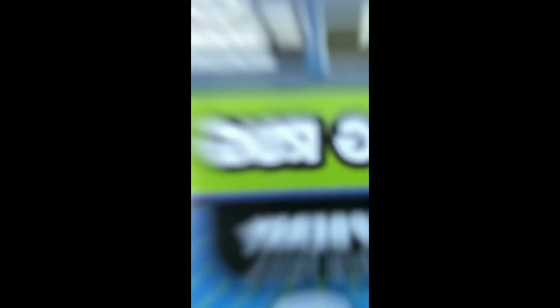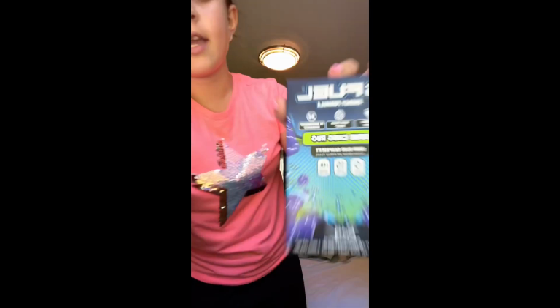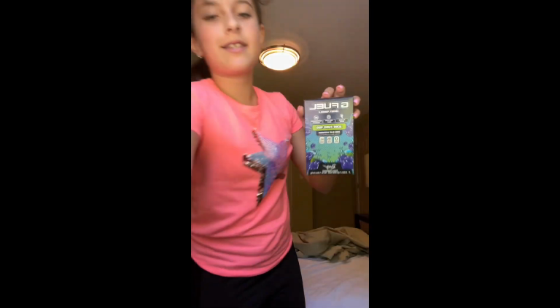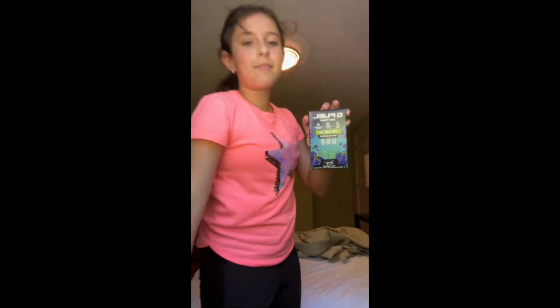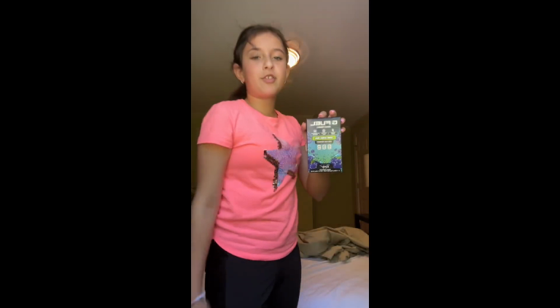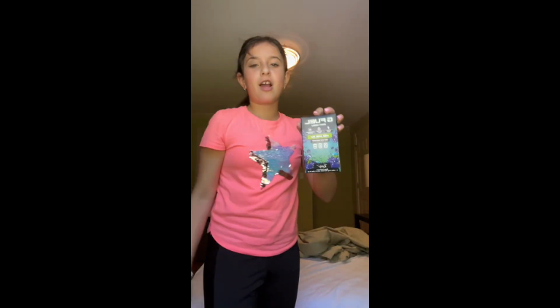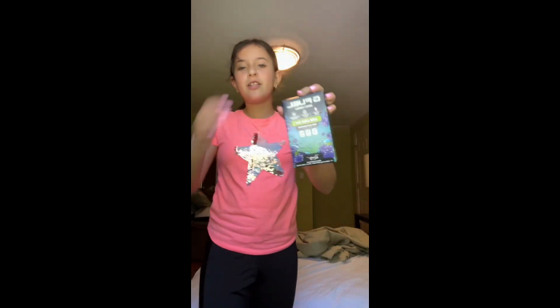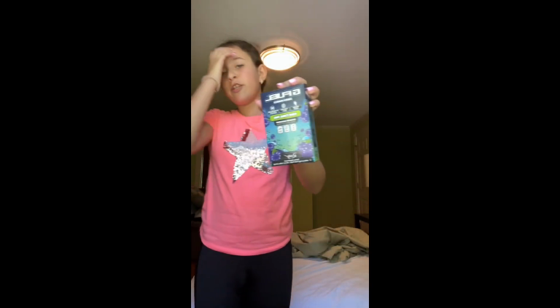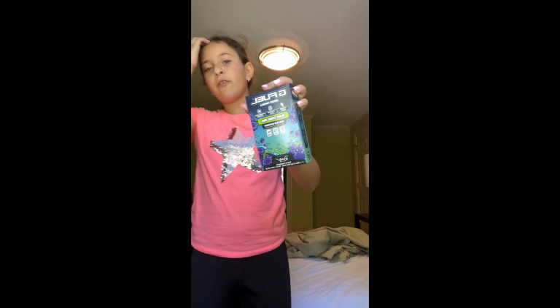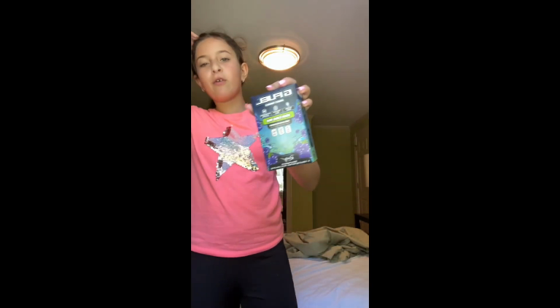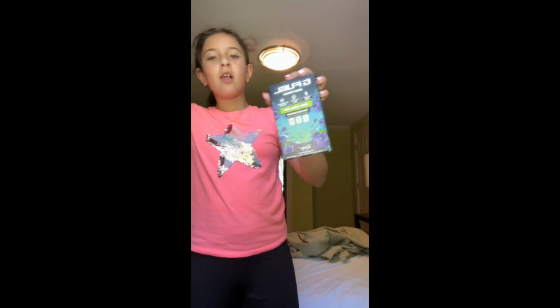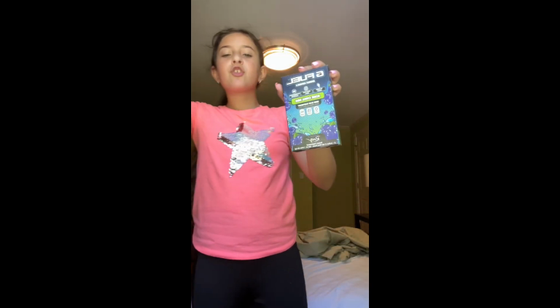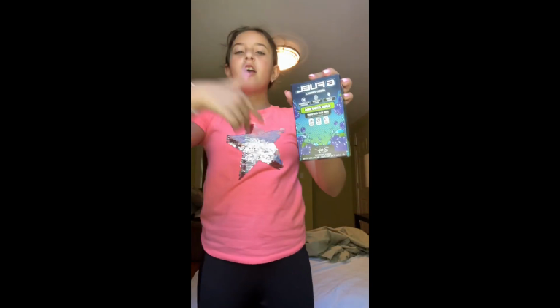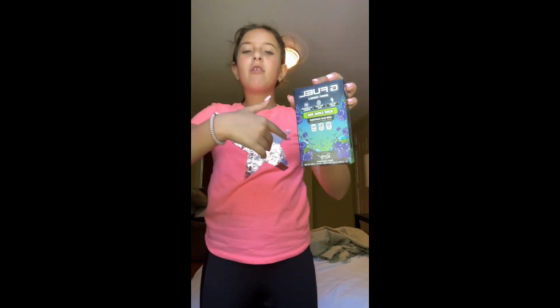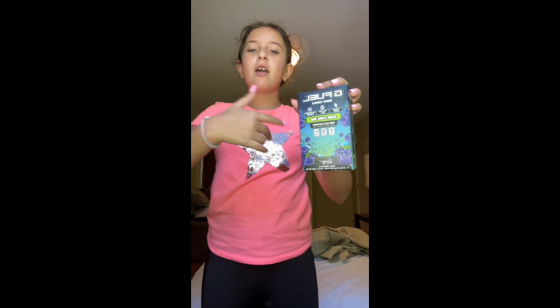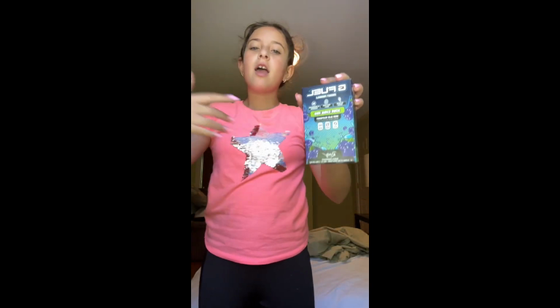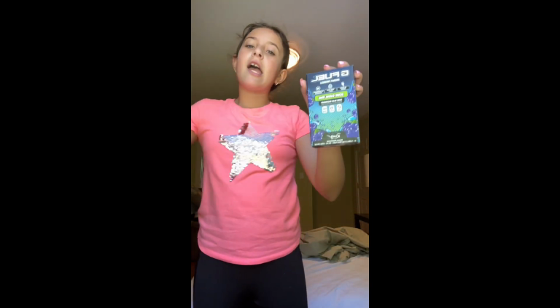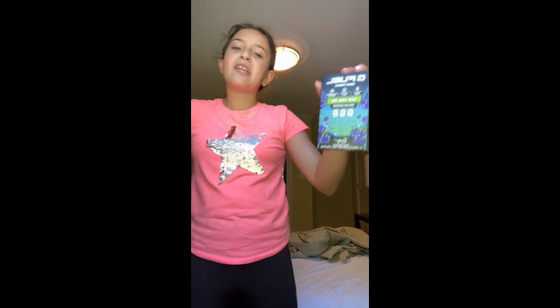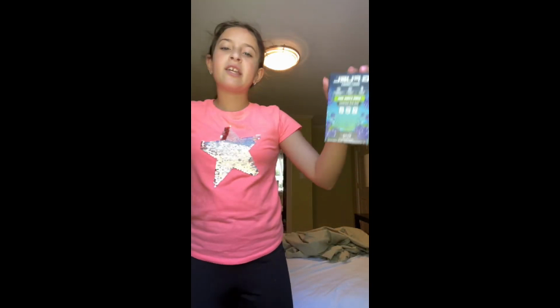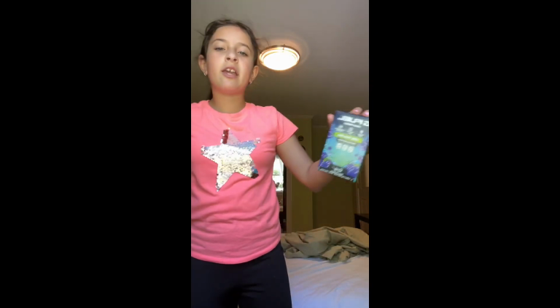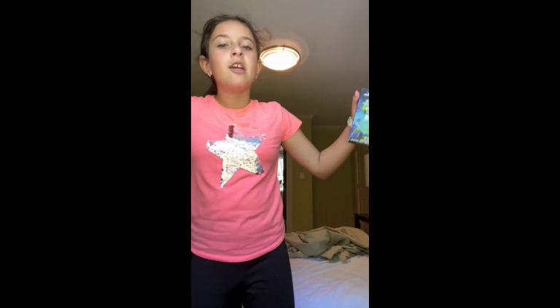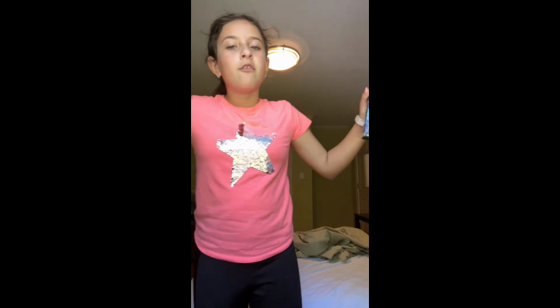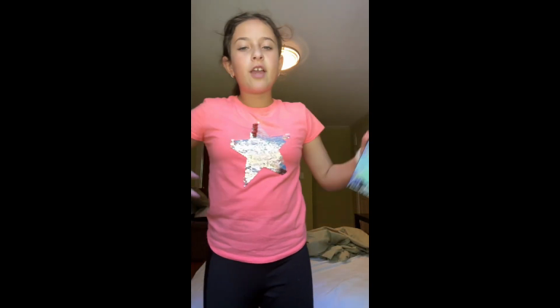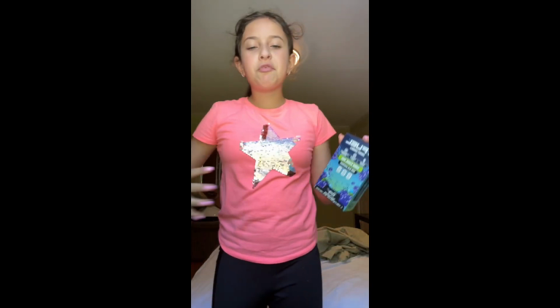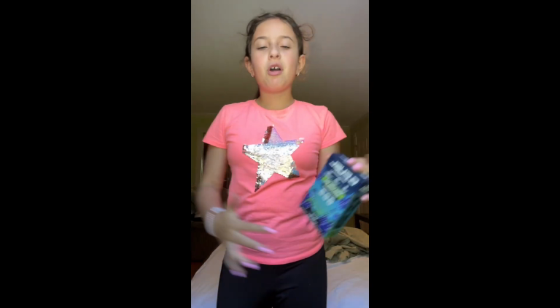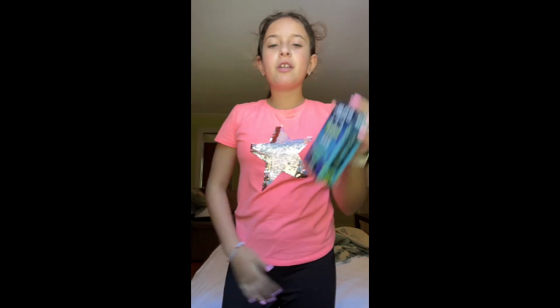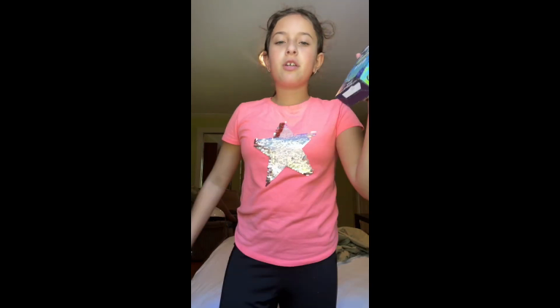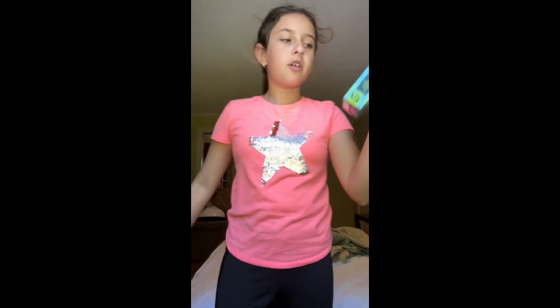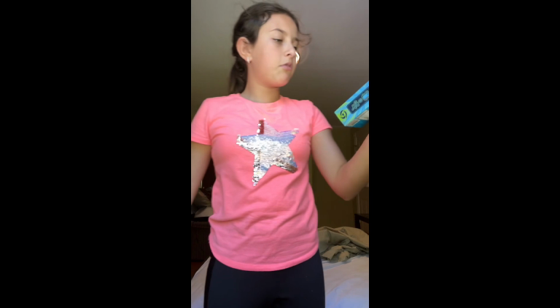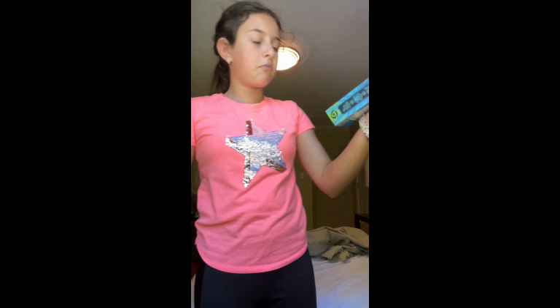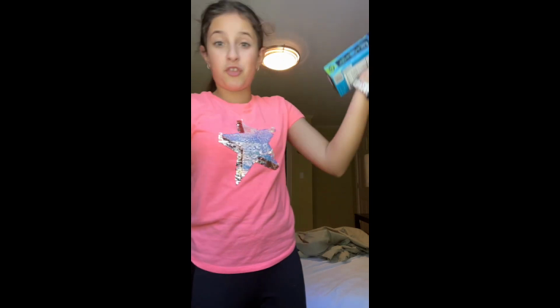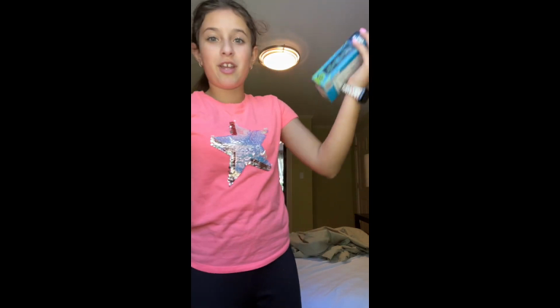It's time to try G Fuel Chug Rug, aka FaZe Rug's drink.